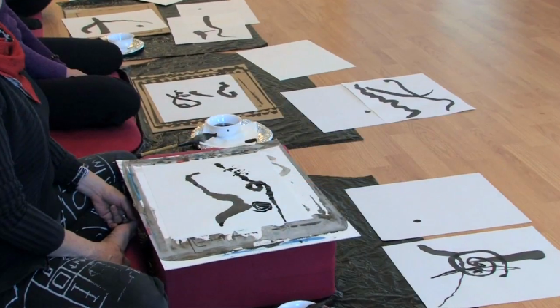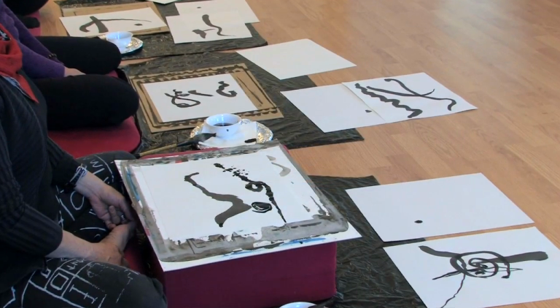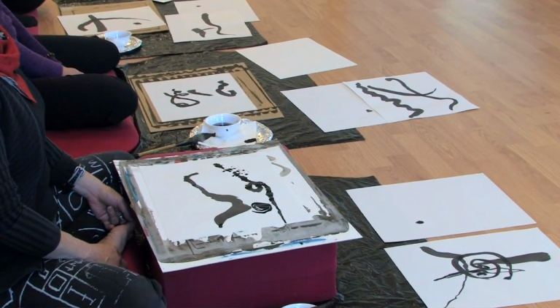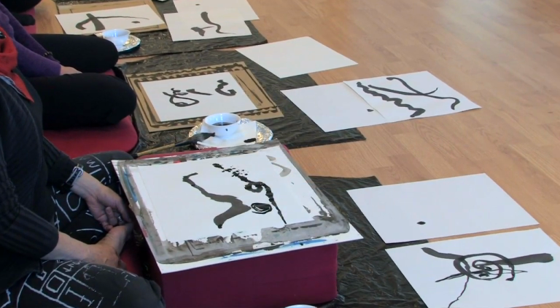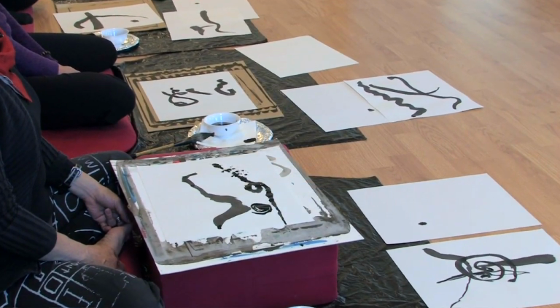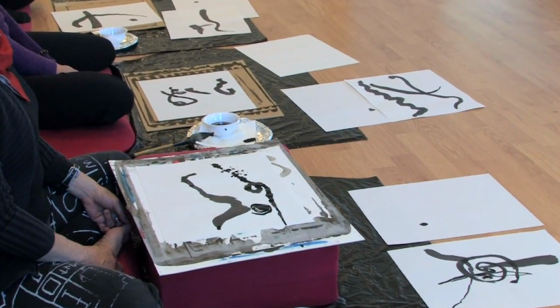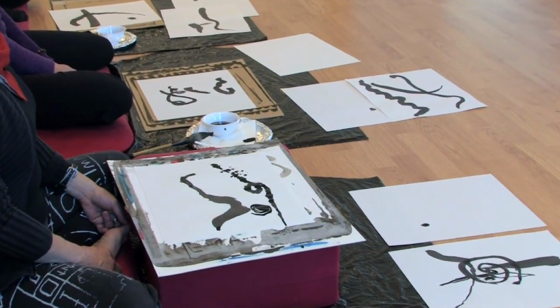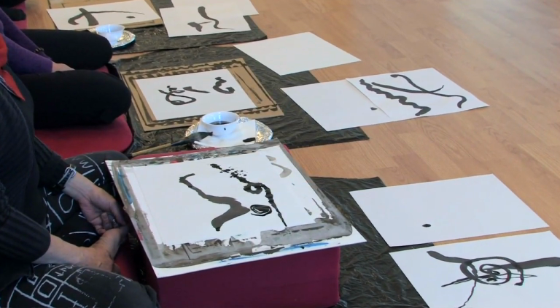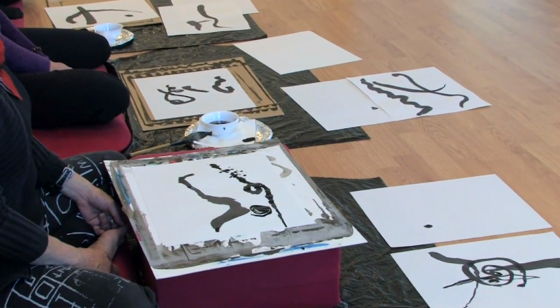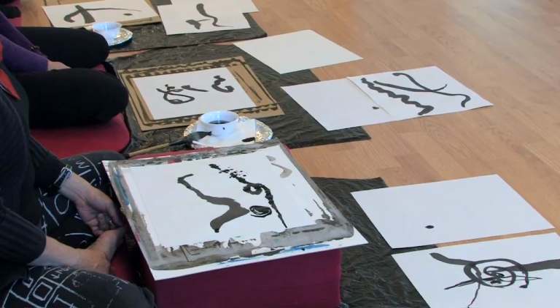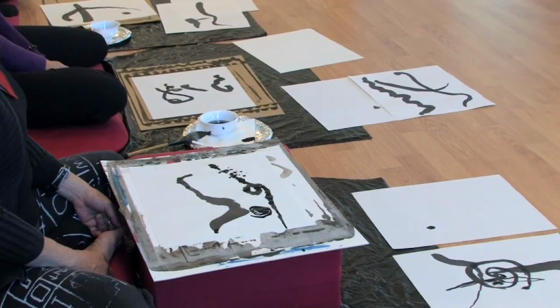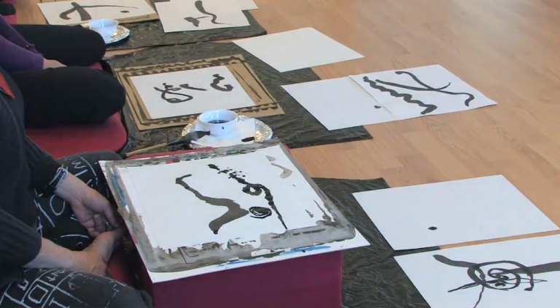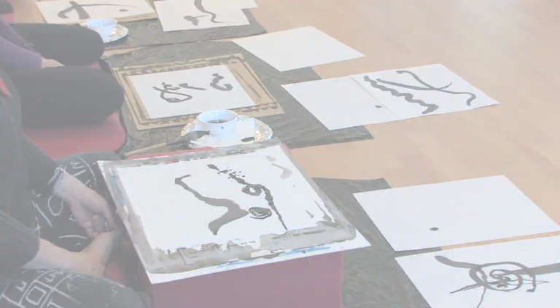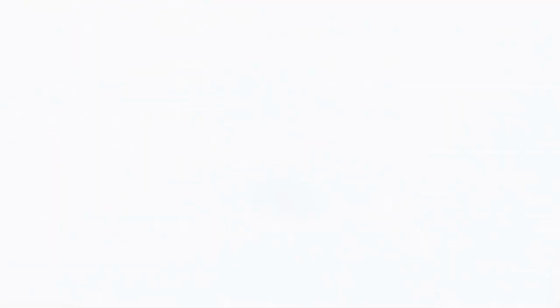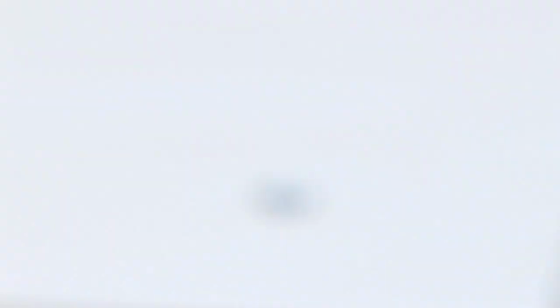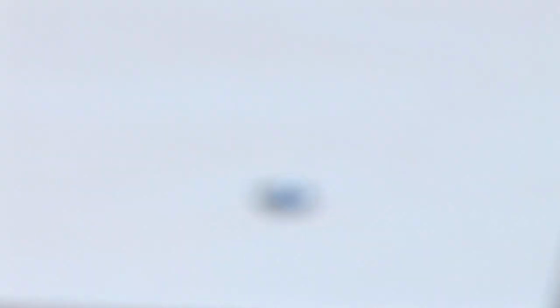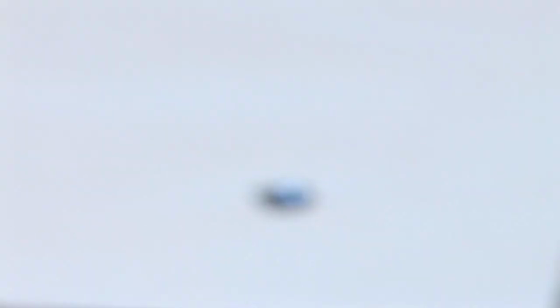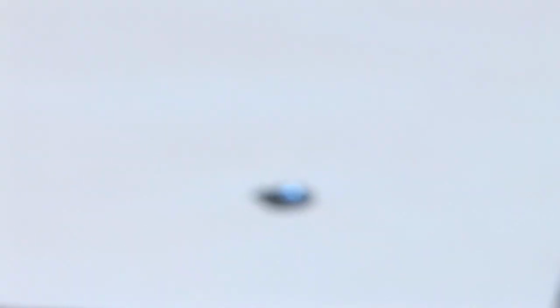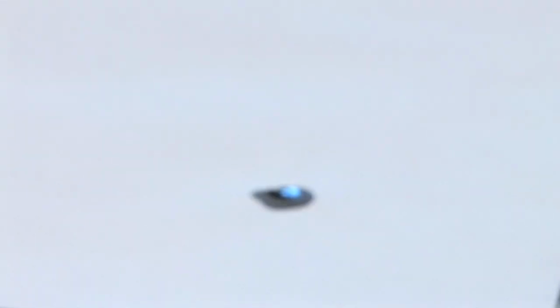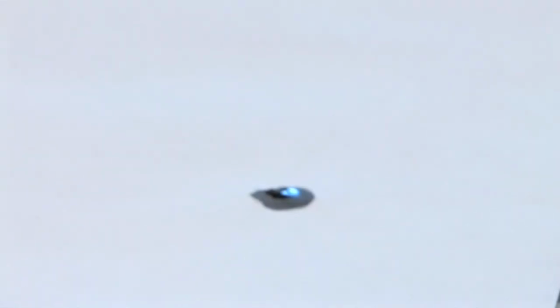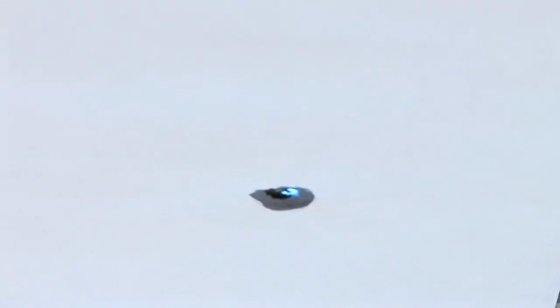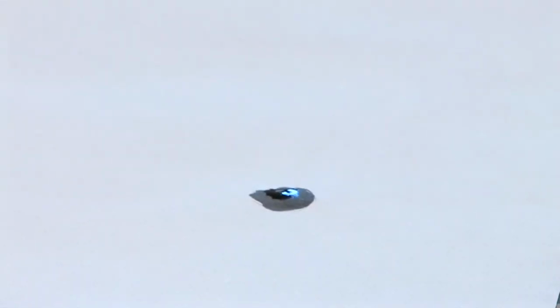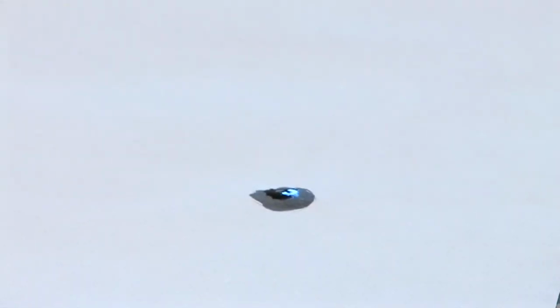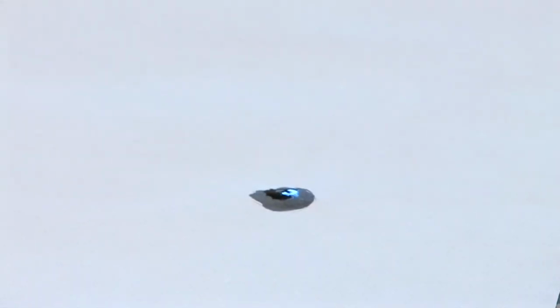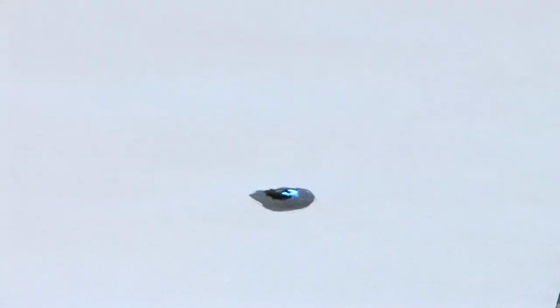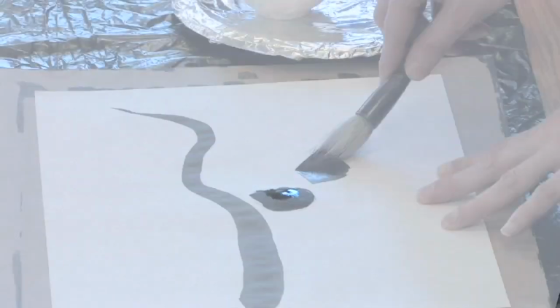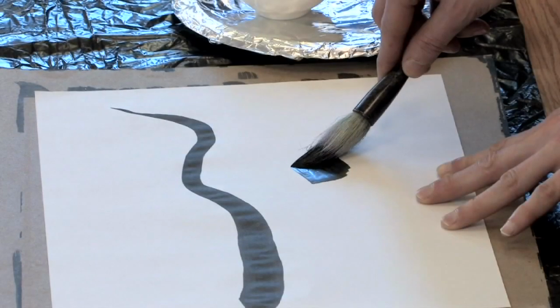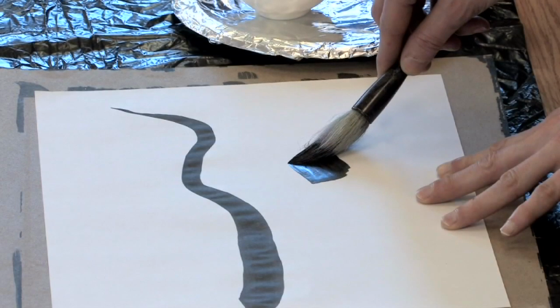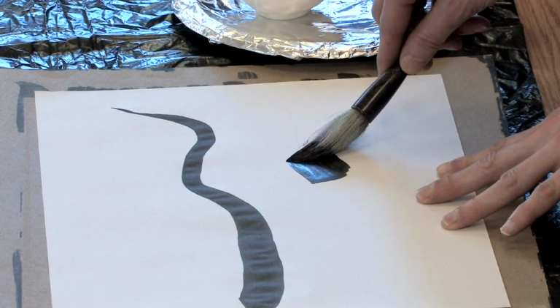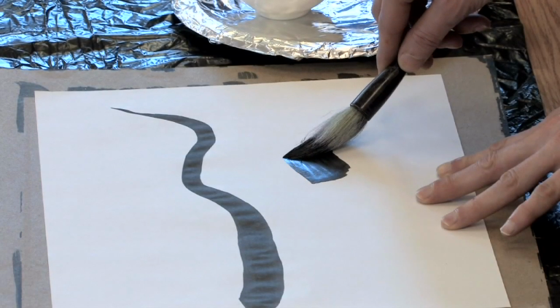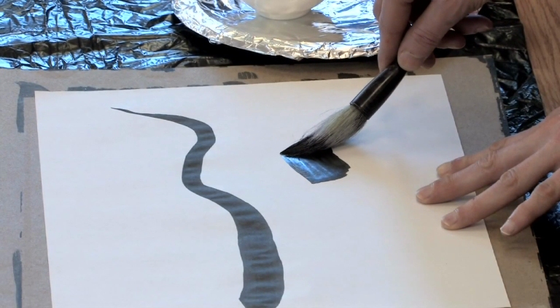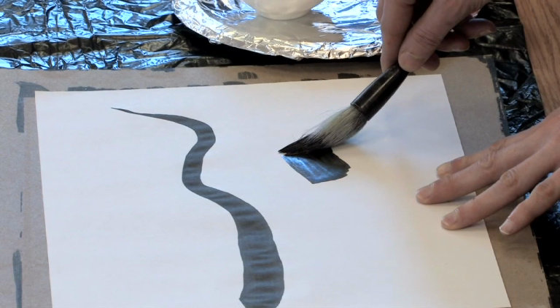The more present you are to your world, to the simplest thing, the more peaceful you can become.